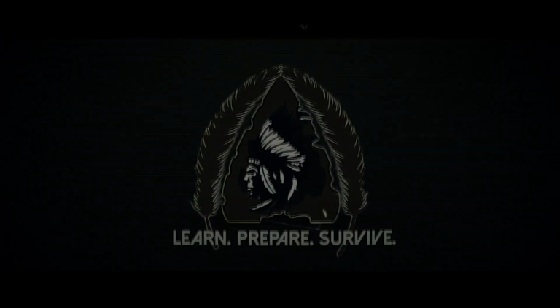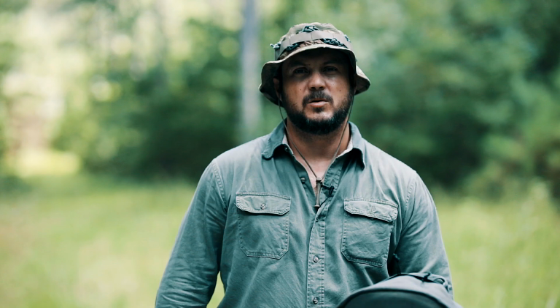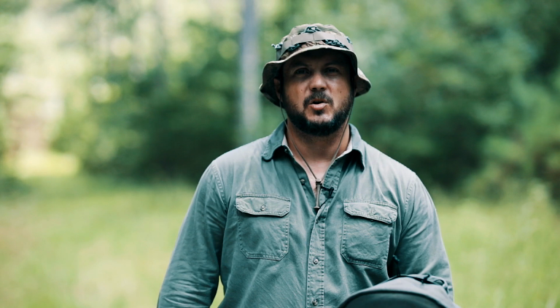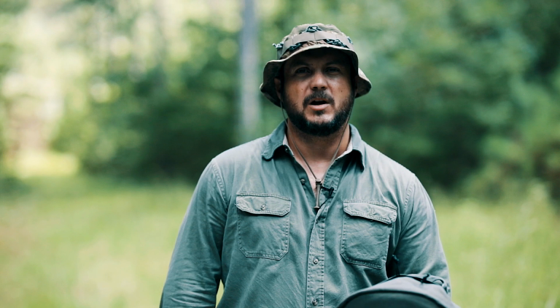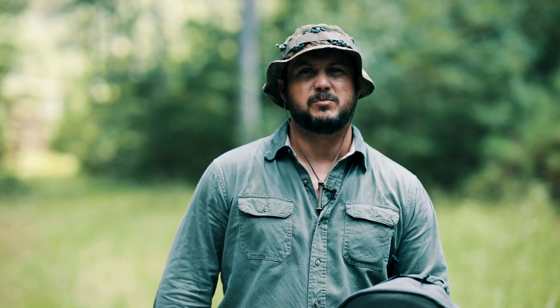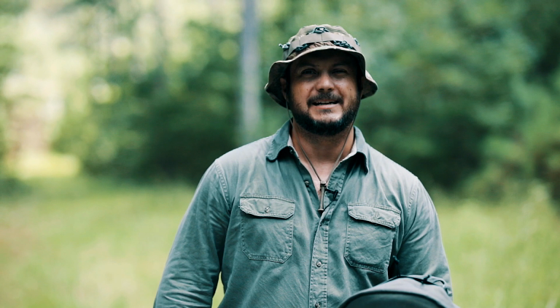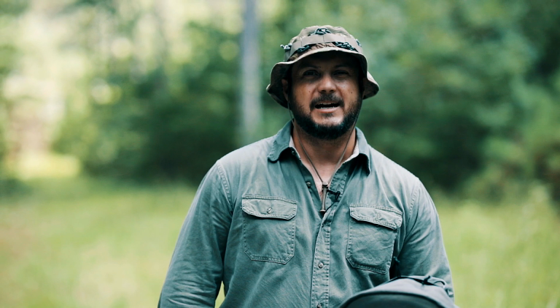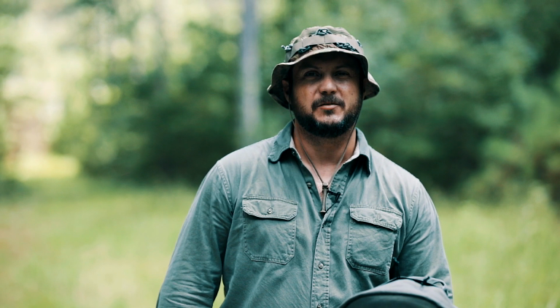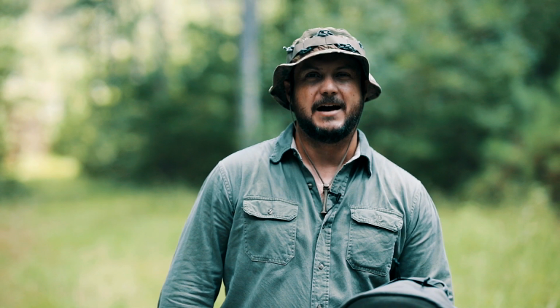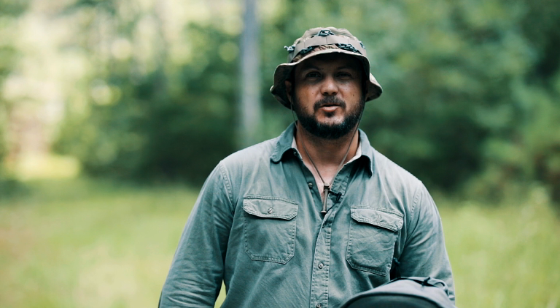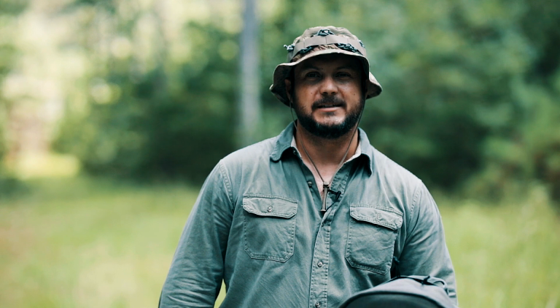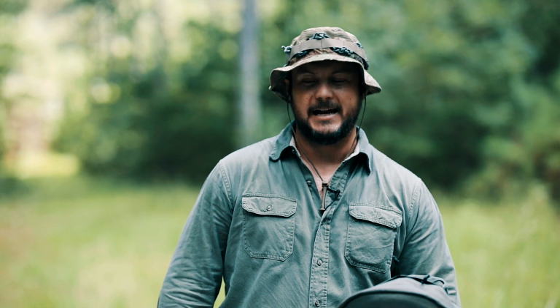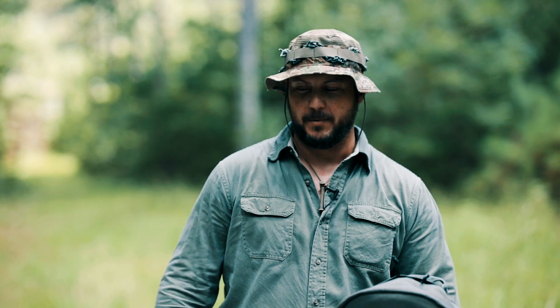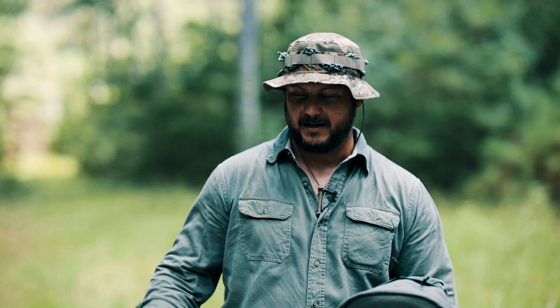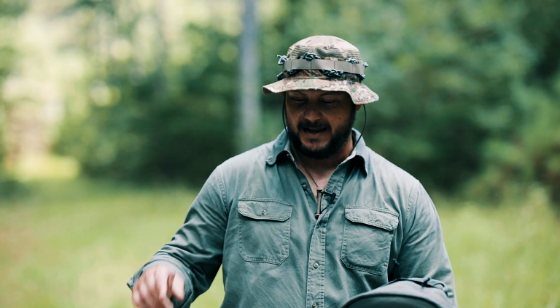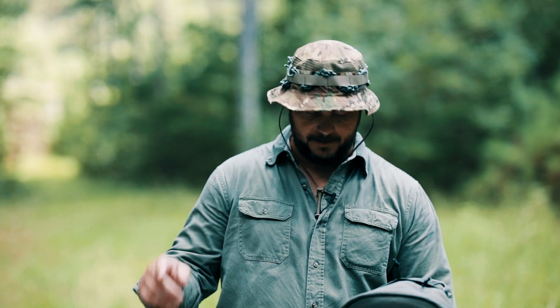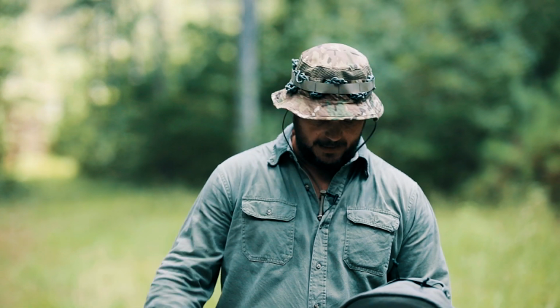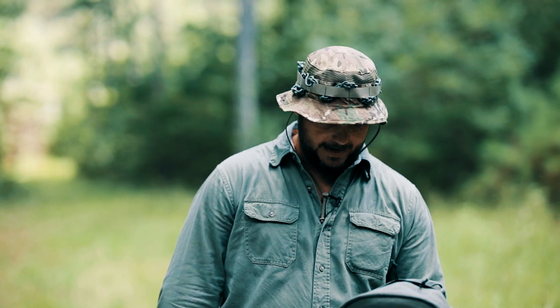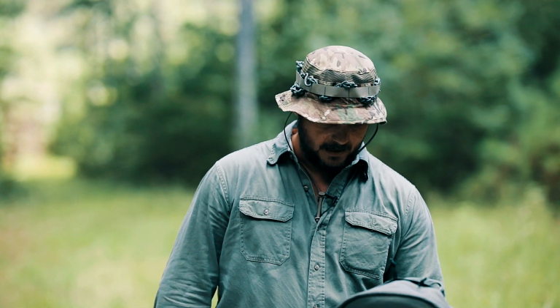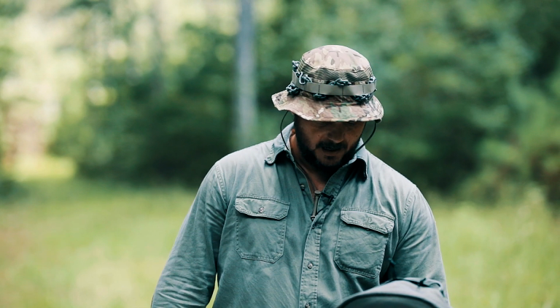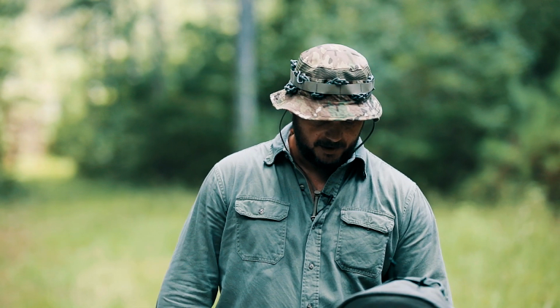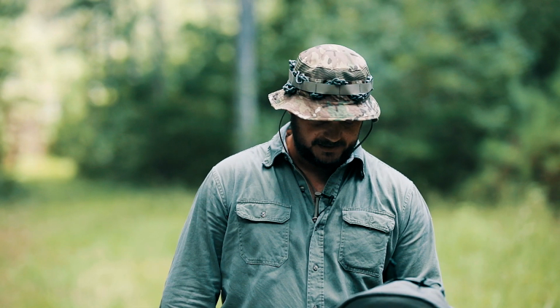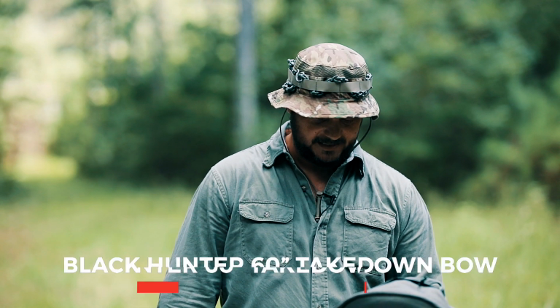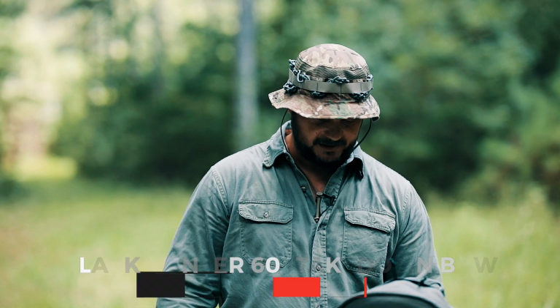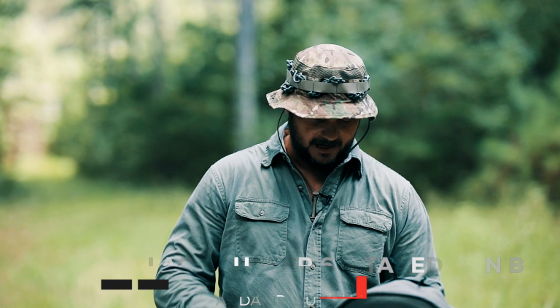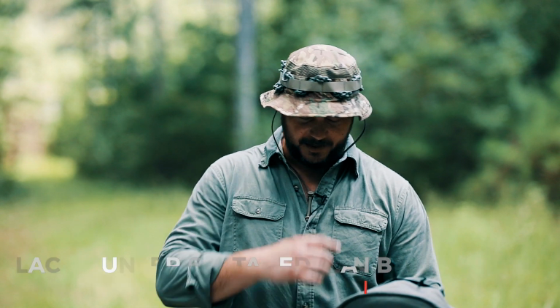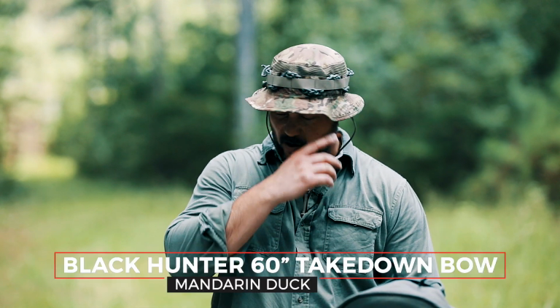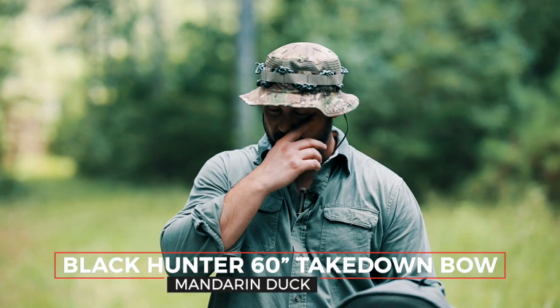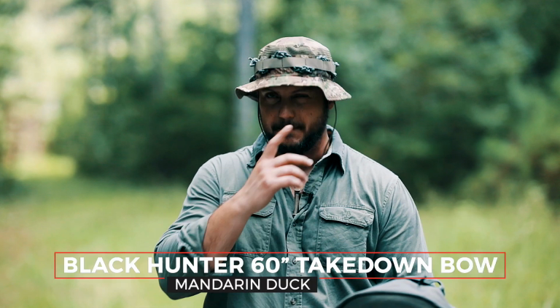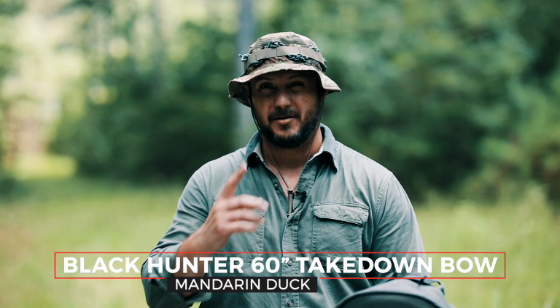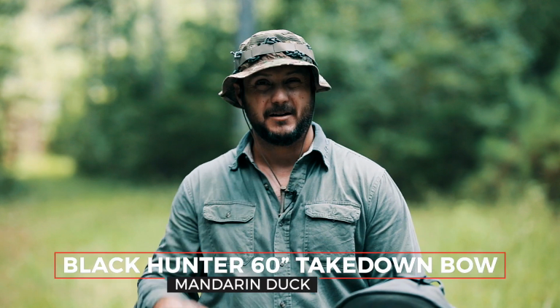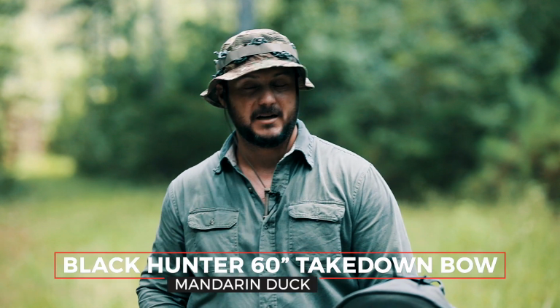What's going on guys? Black Scout Survival. Today we're going to be looking at the Black Hunter 60-inch Takedown Recurve by Mandarin Duck.